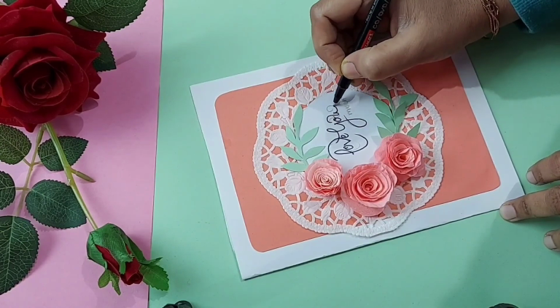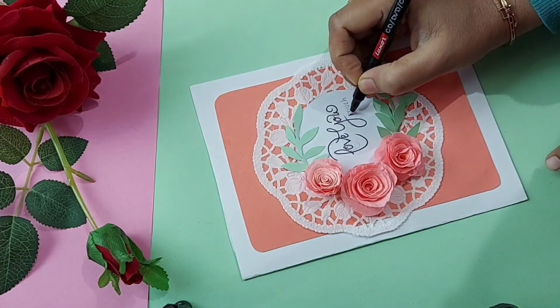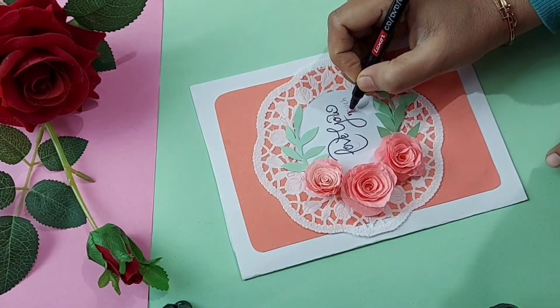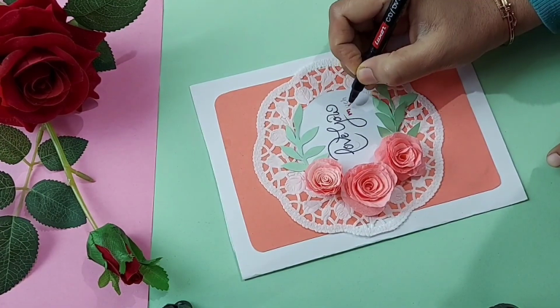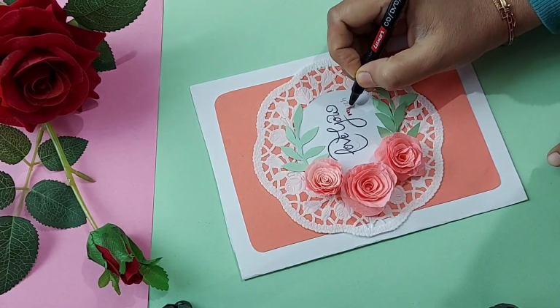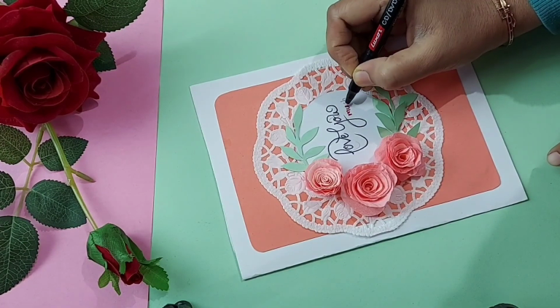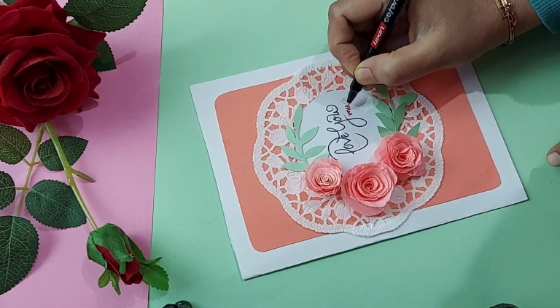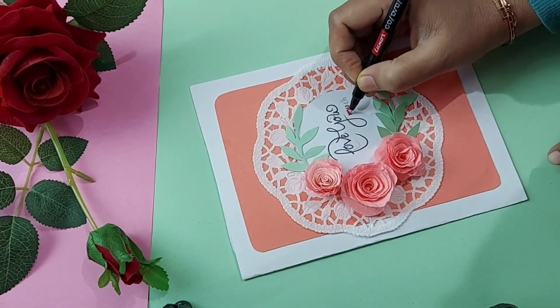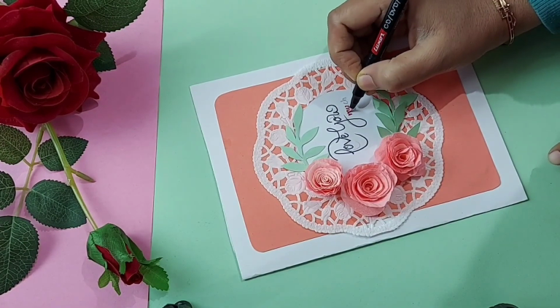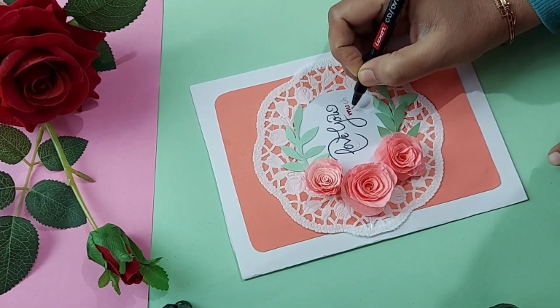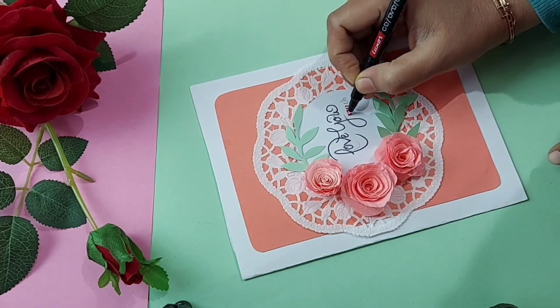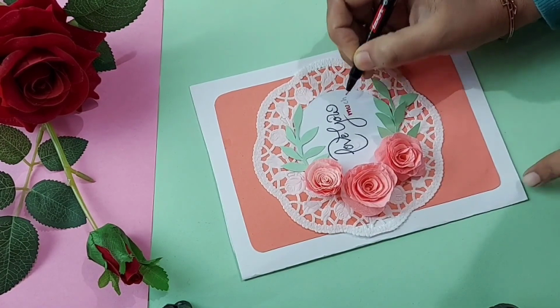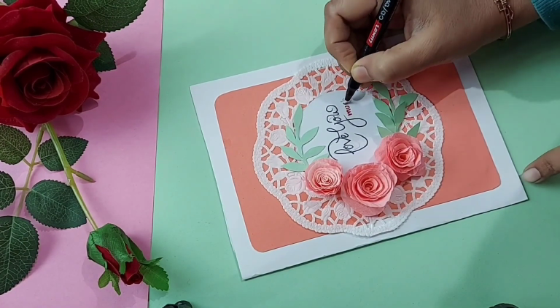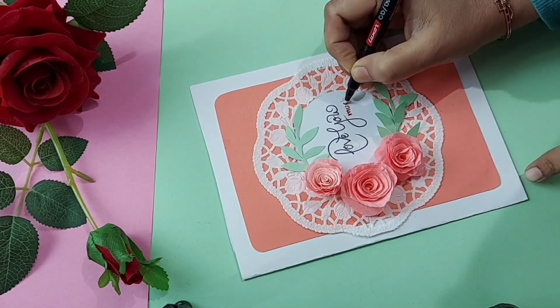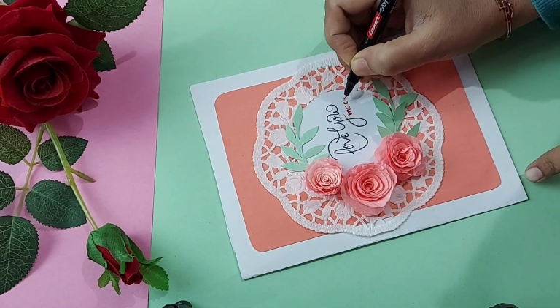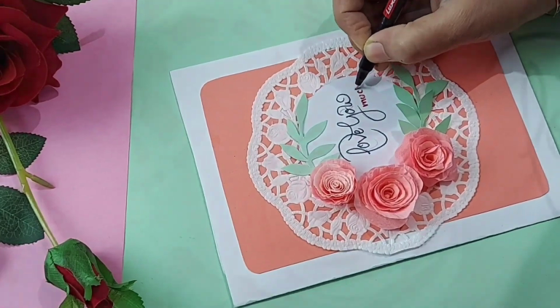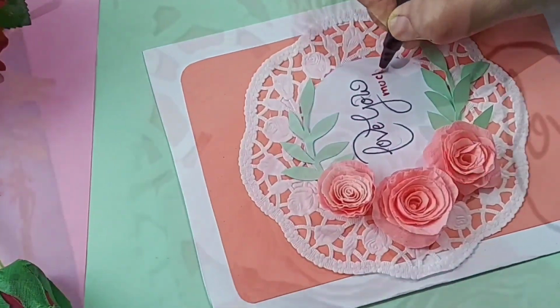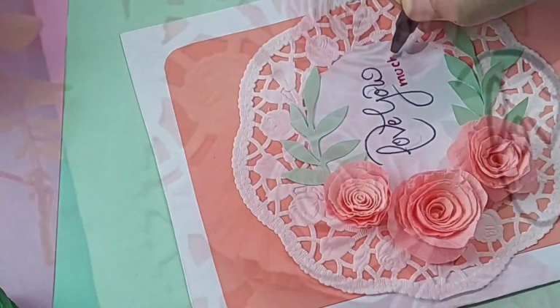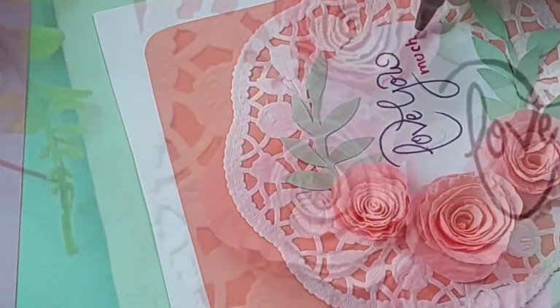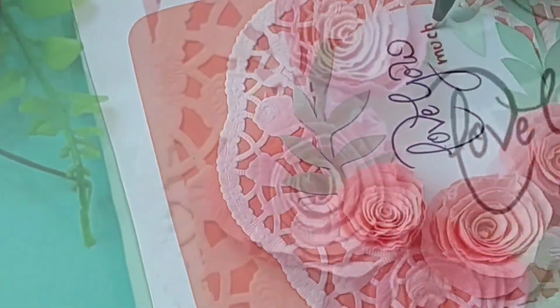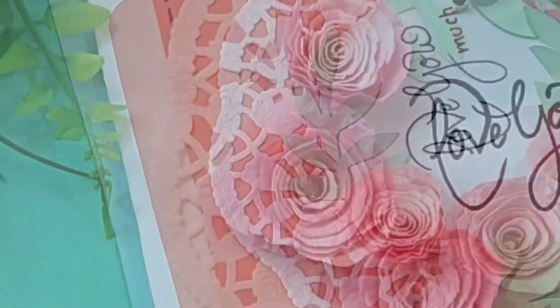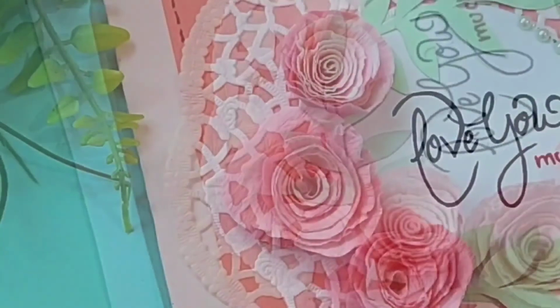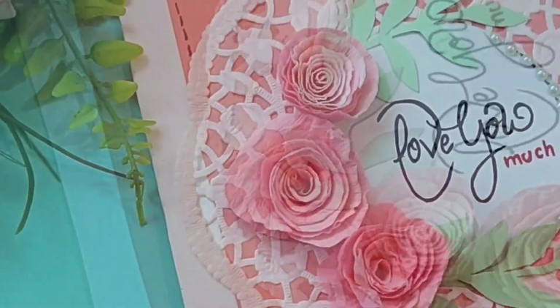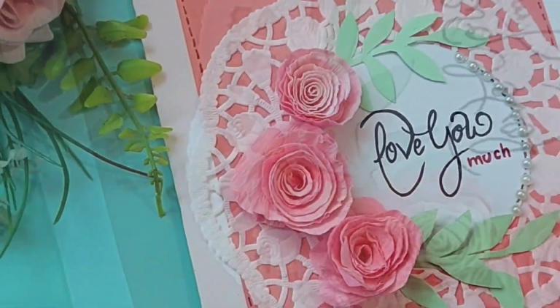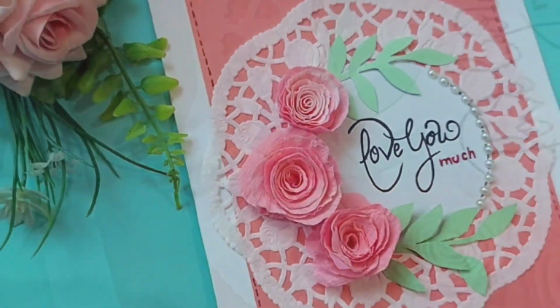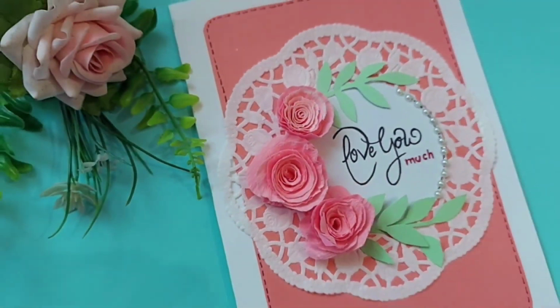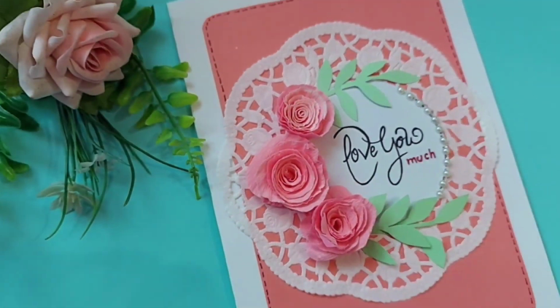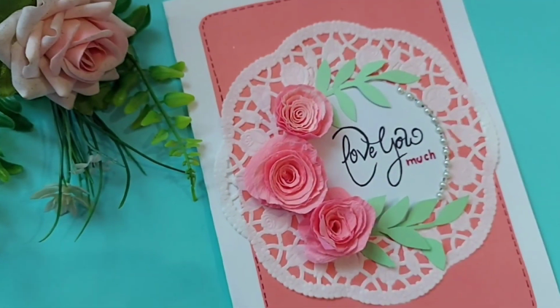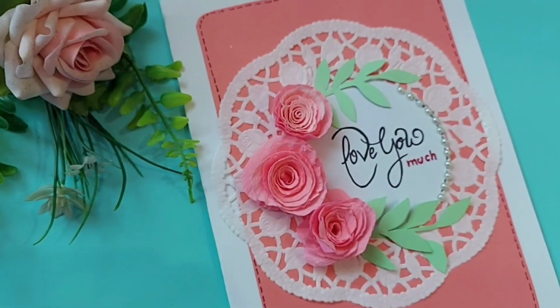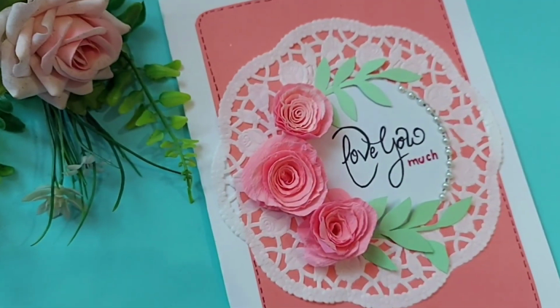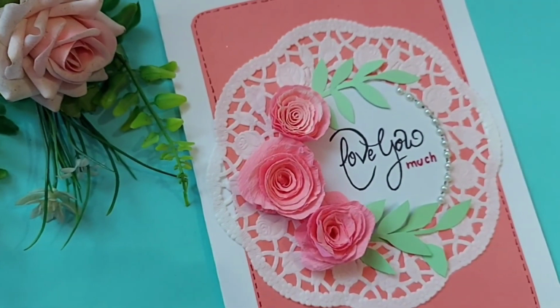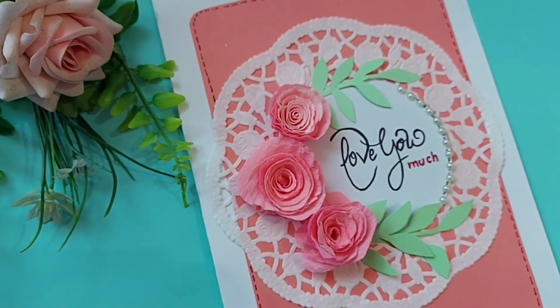I am just in love with this card — this color combination is just stunning and close to my heart.